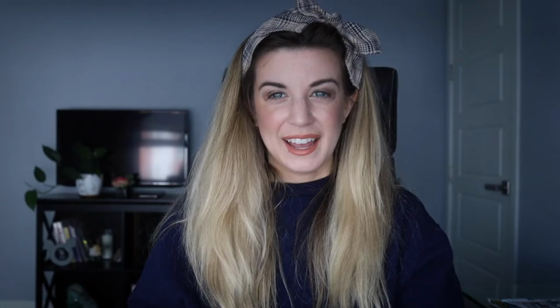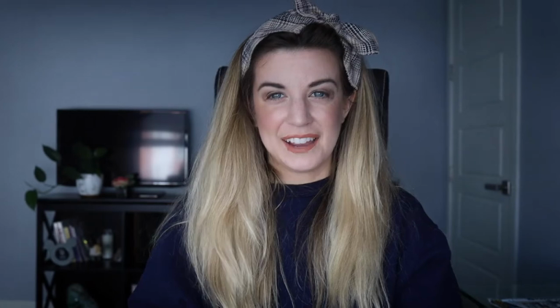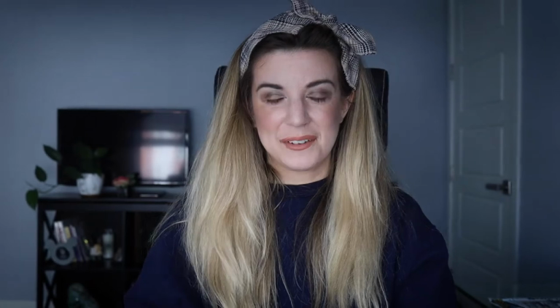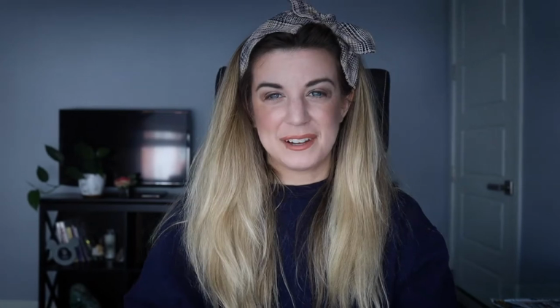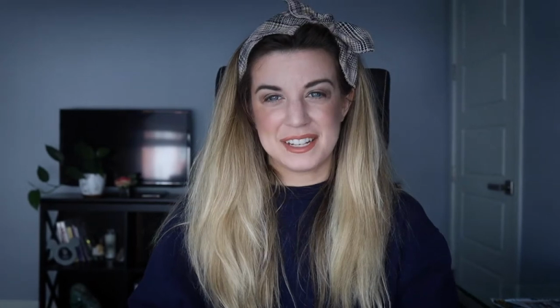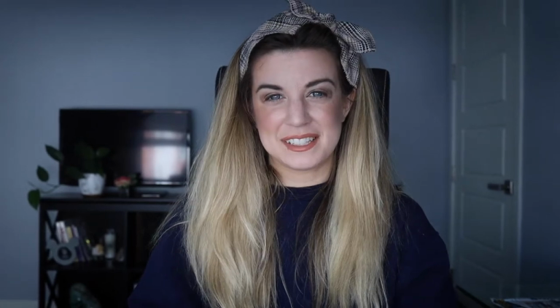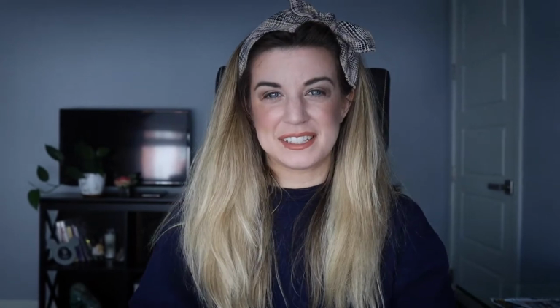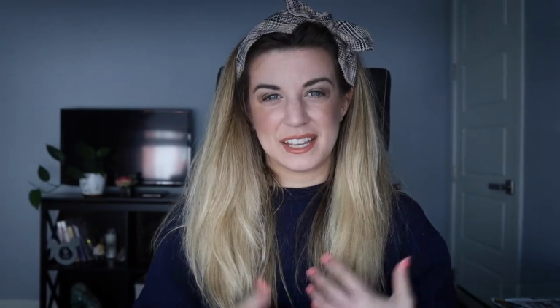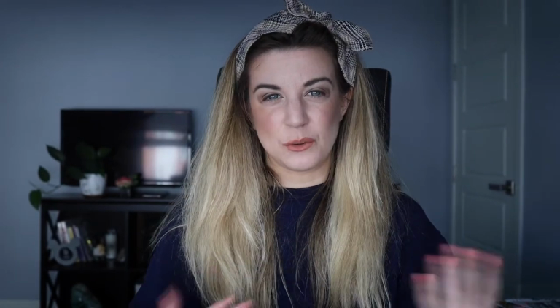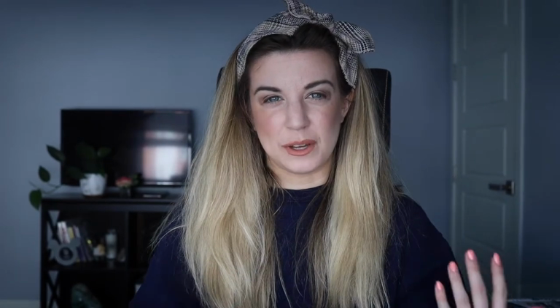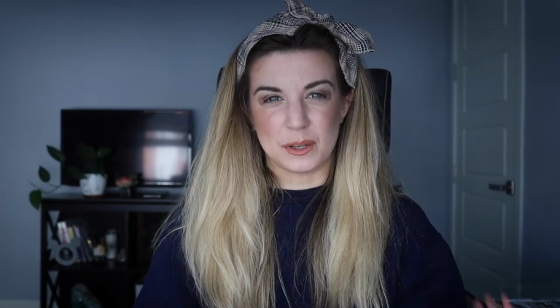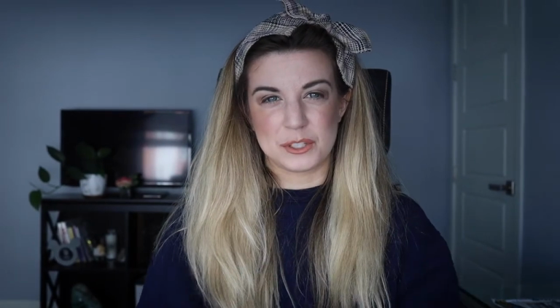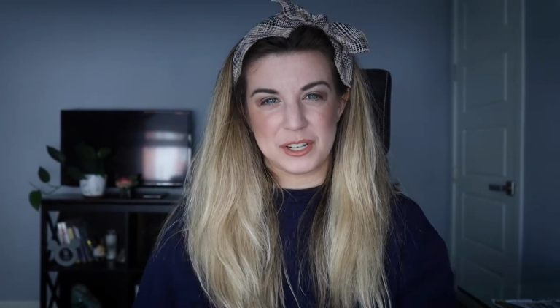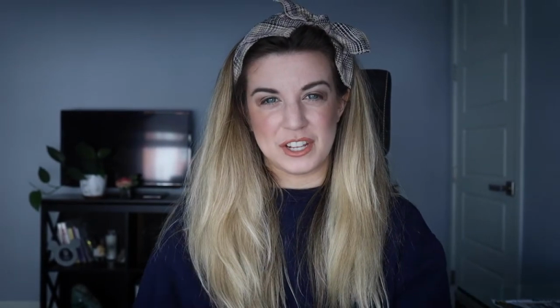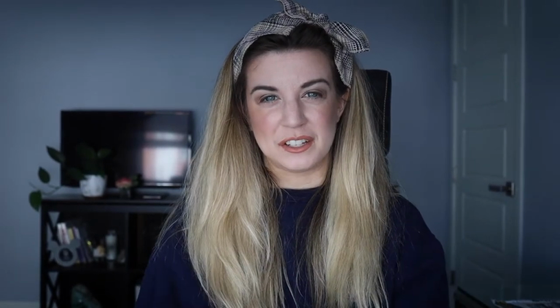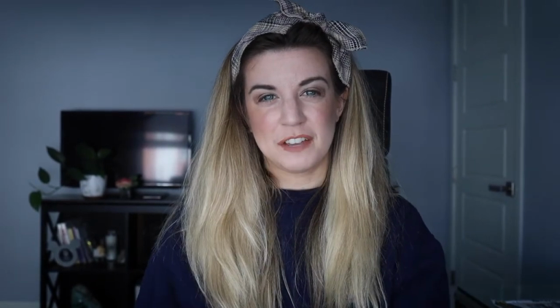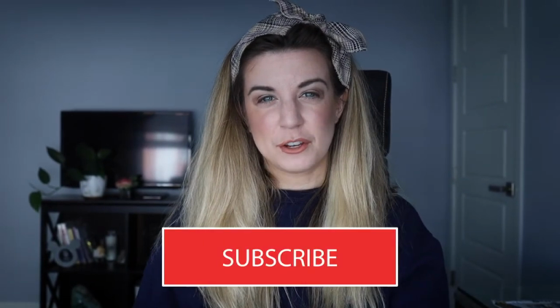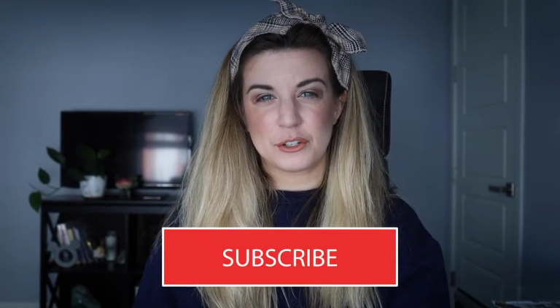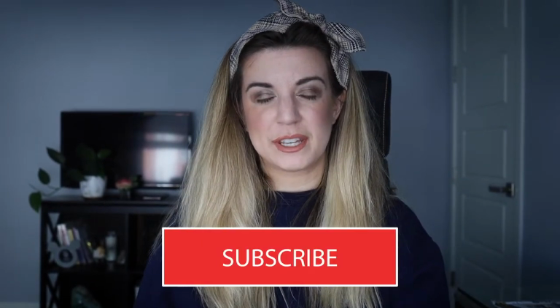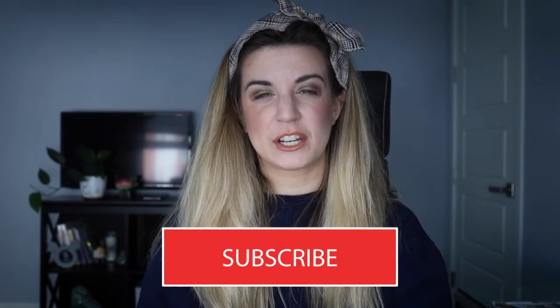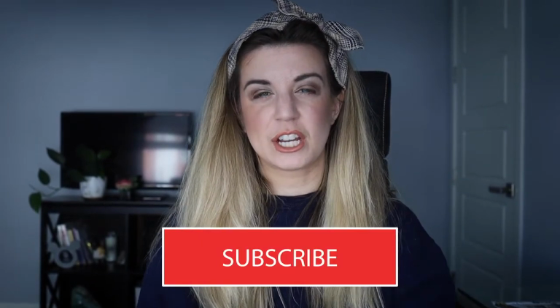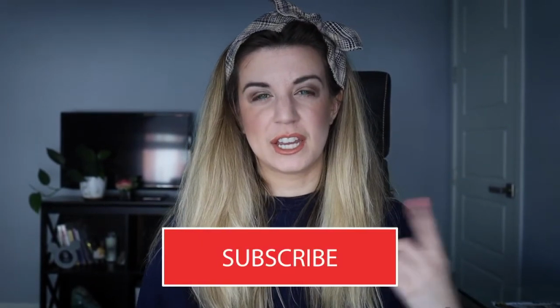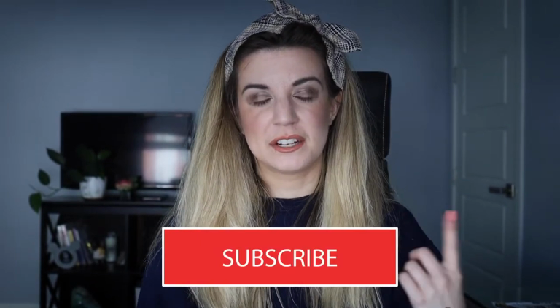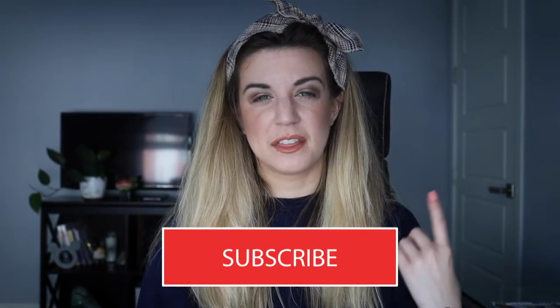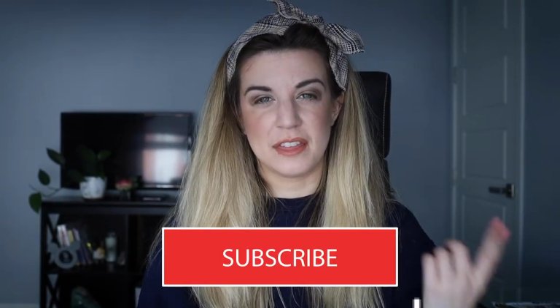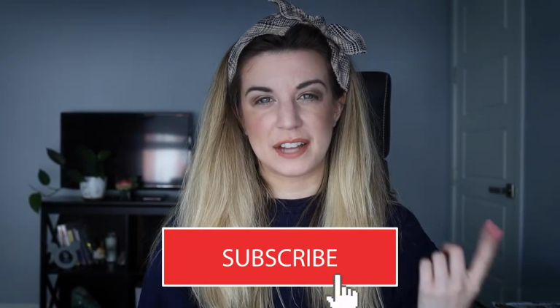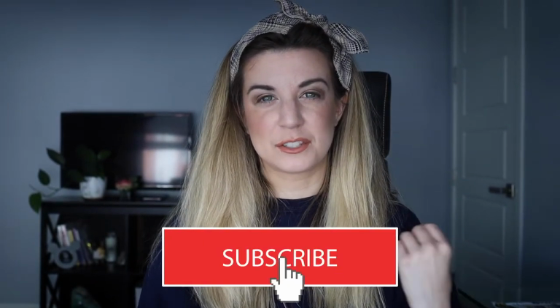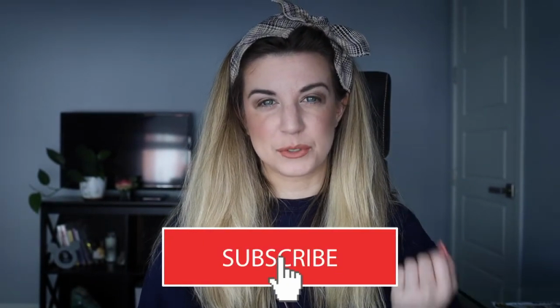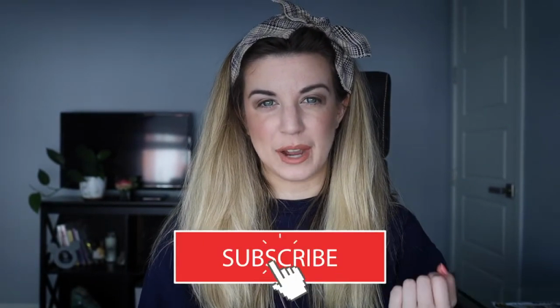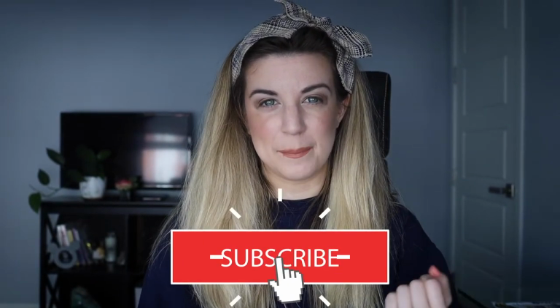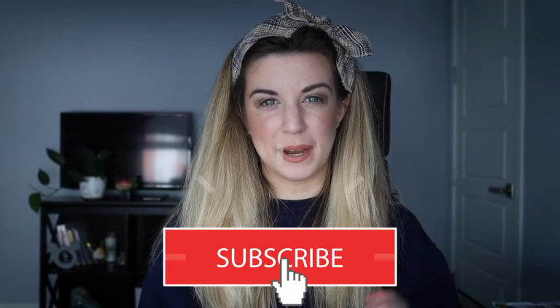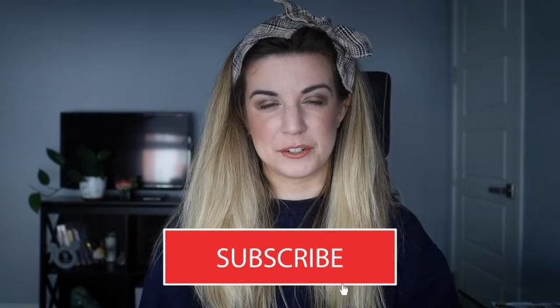Hey everyone, it's Lindsay and welcome to my channel. If you're new here, hit that subscribe button.